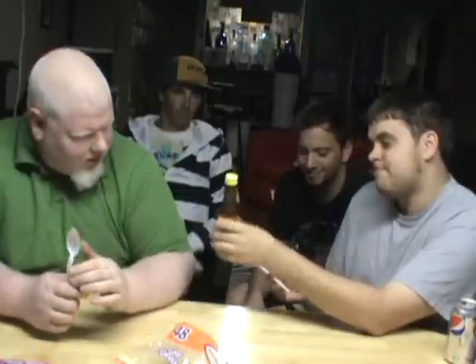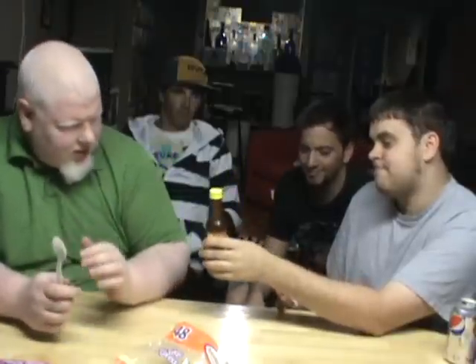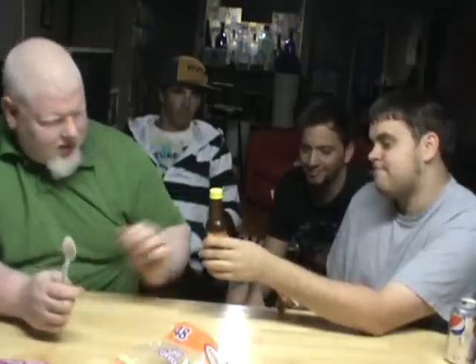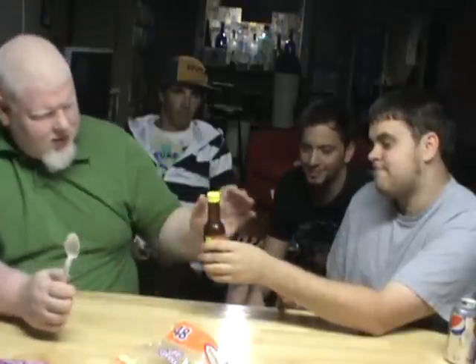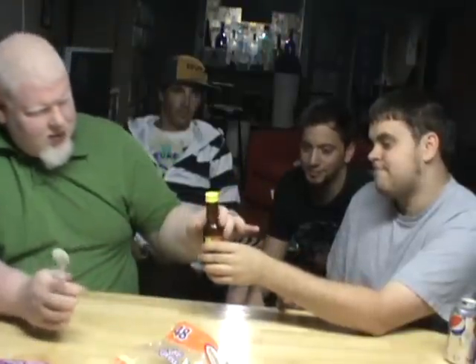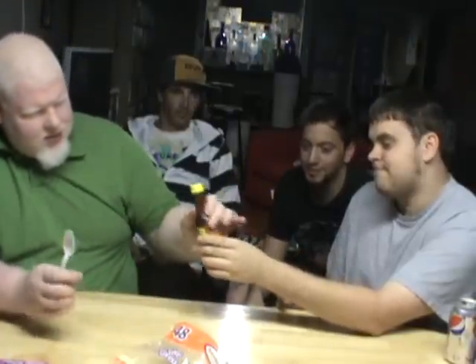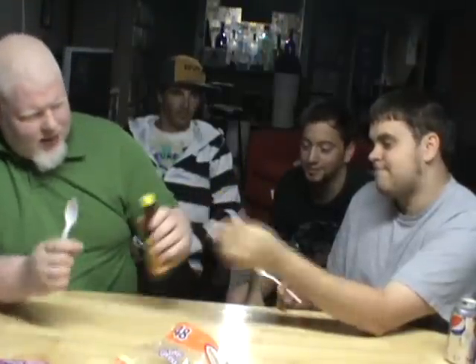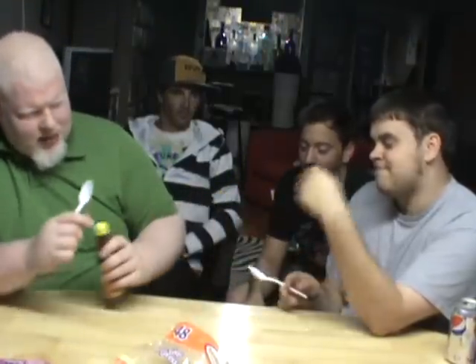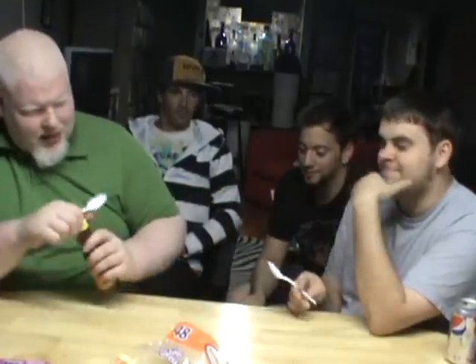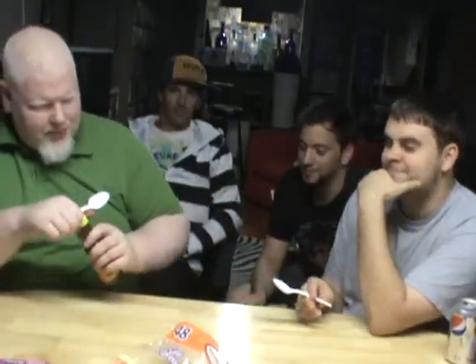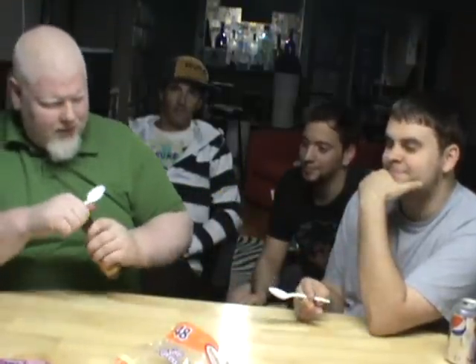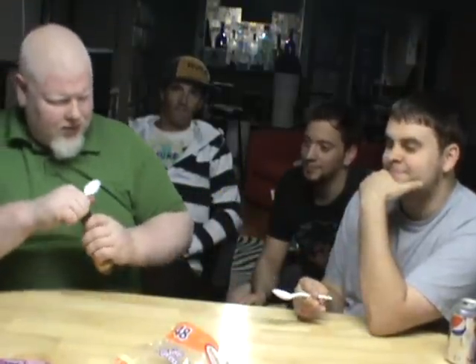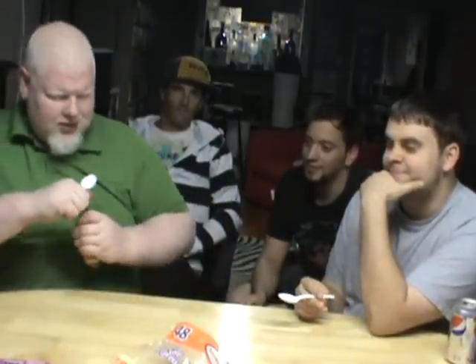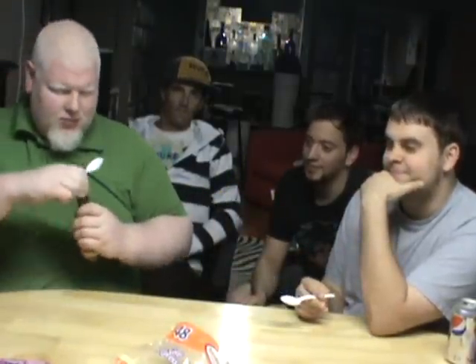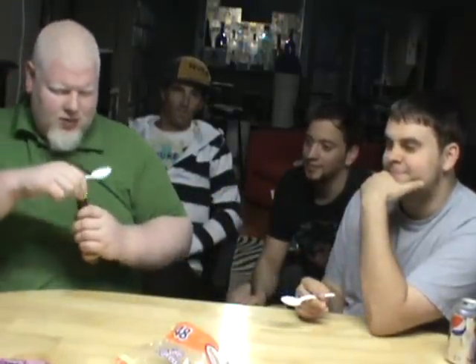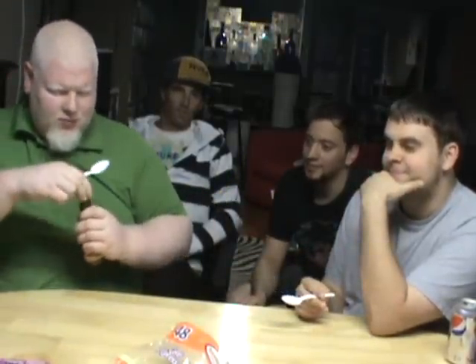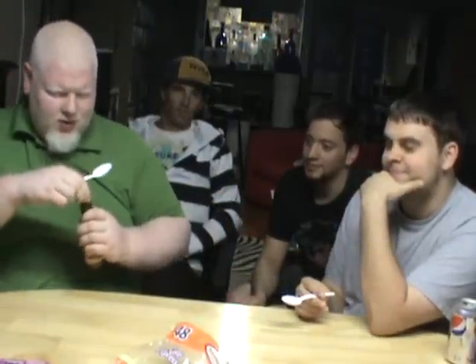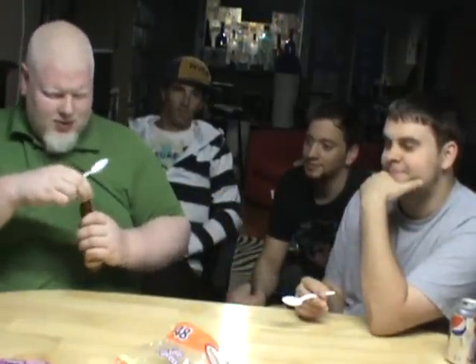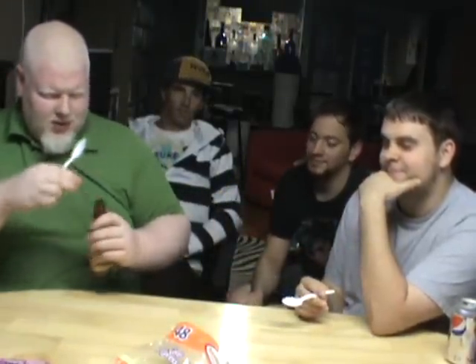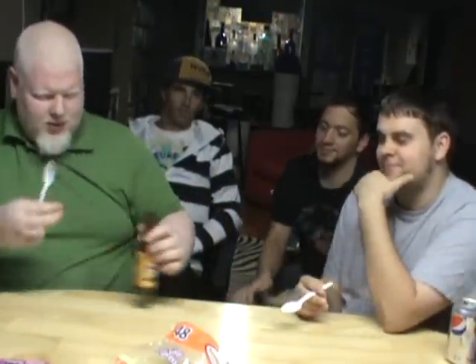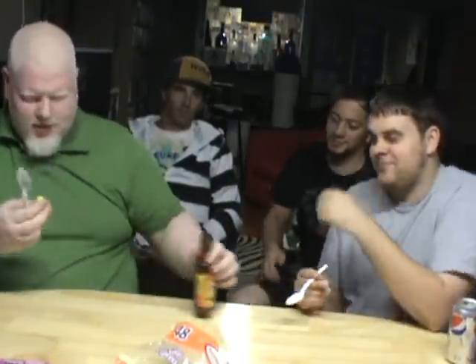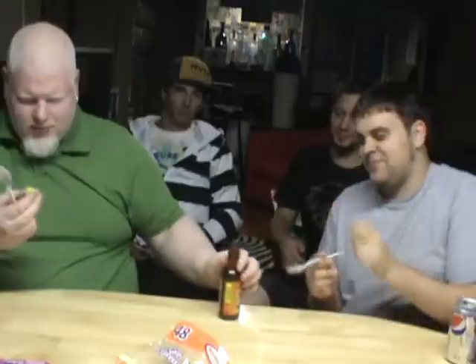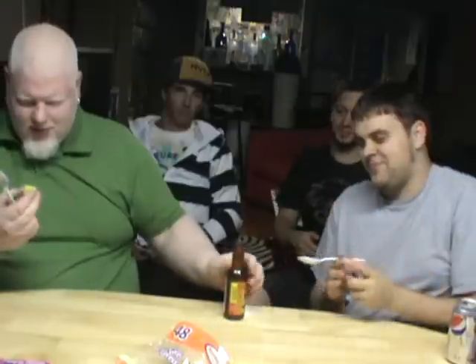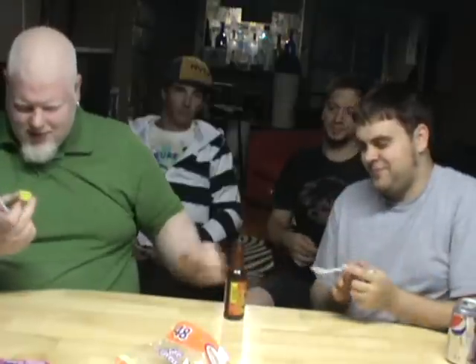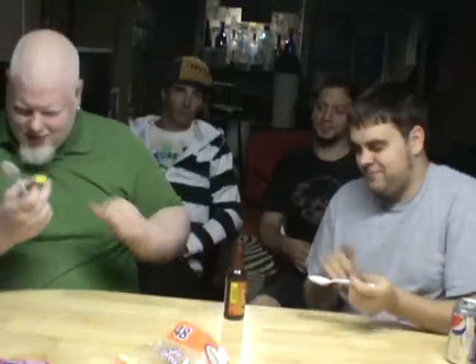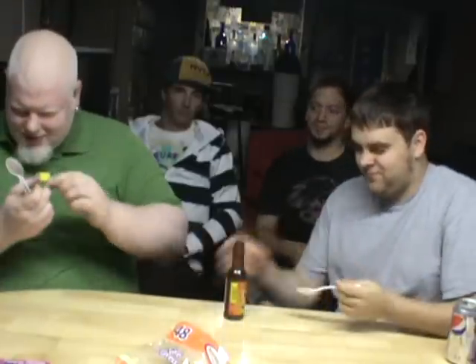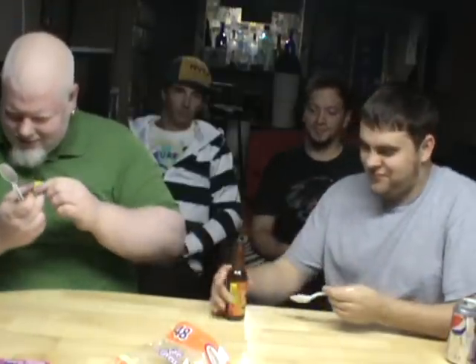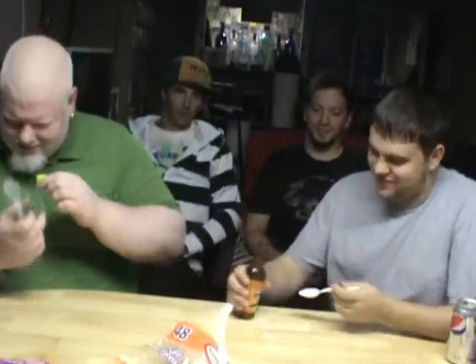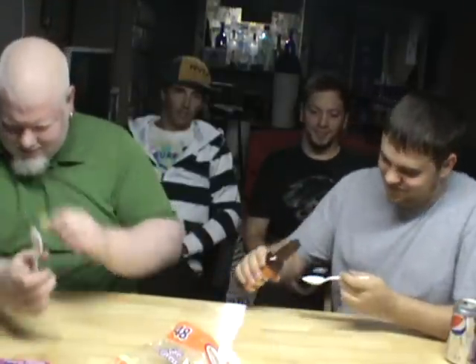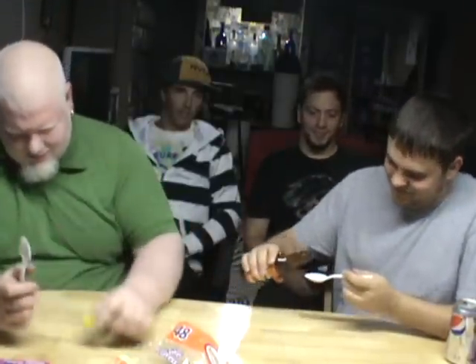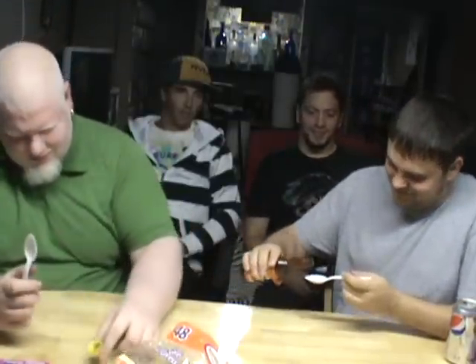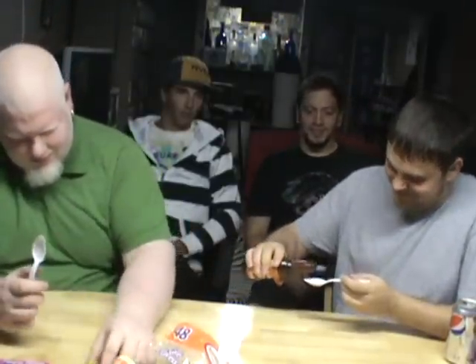Alrighty. So I will take the cap off. You guys can pour what you want, because we all know what I'm going to pour — yeah, the spoon.